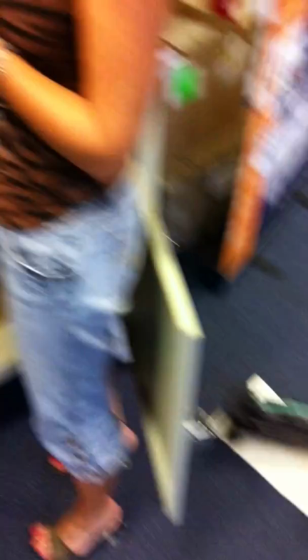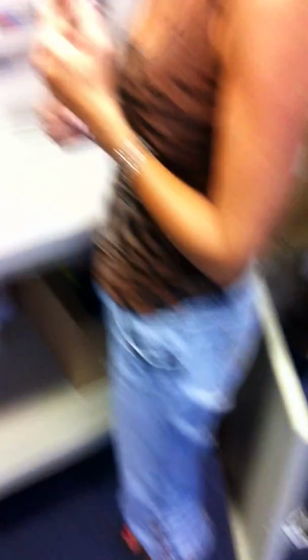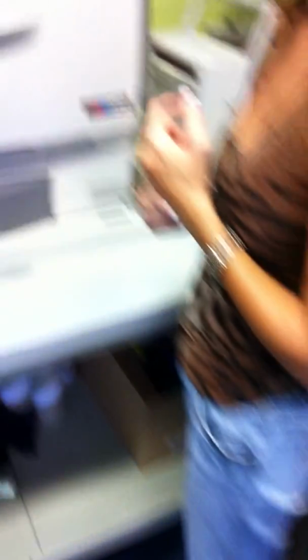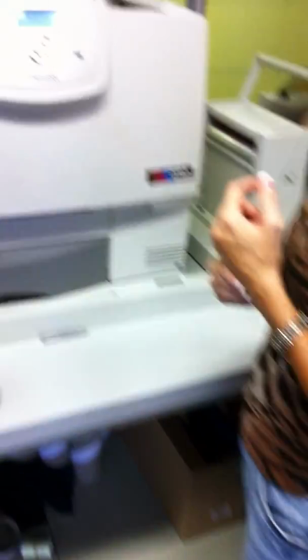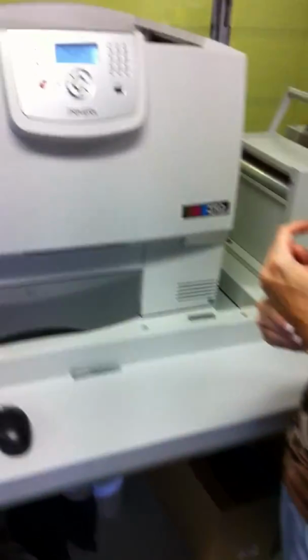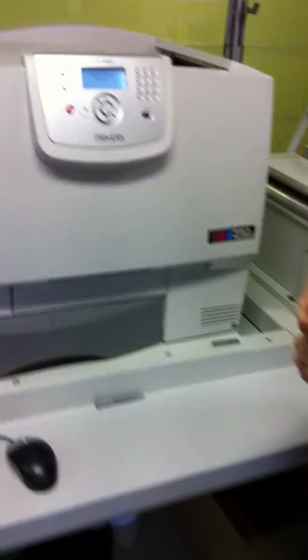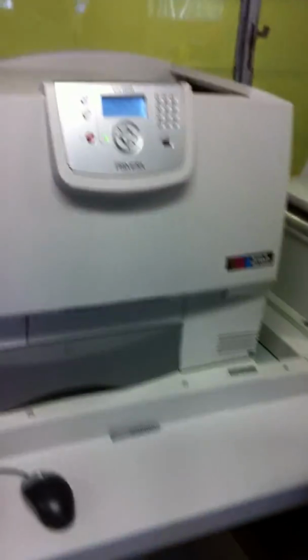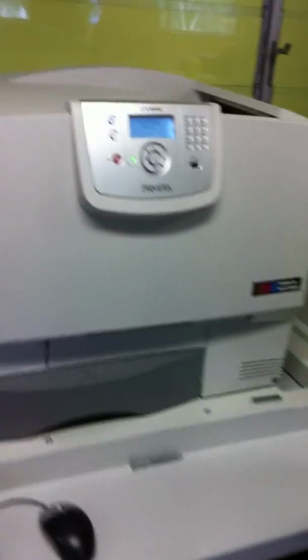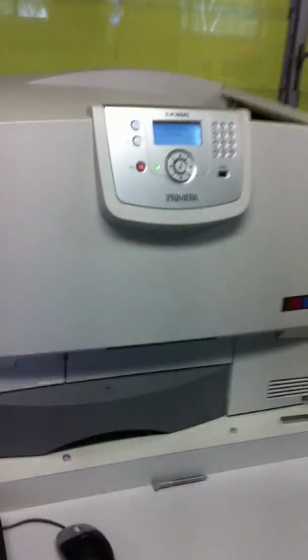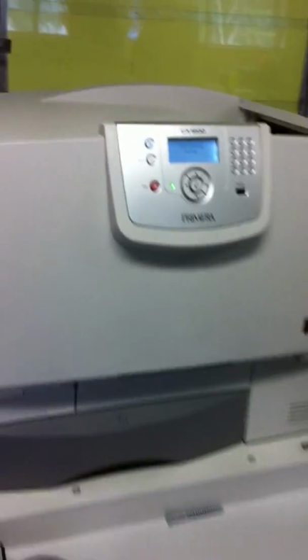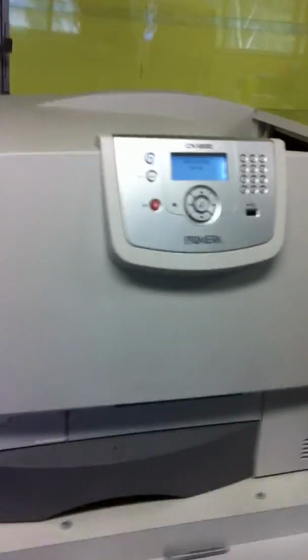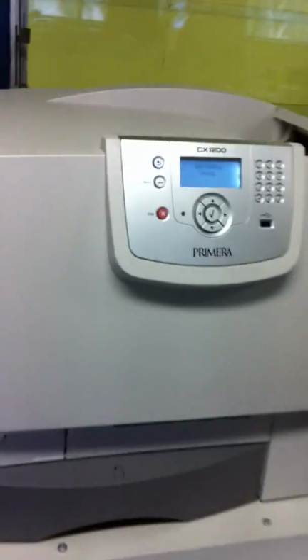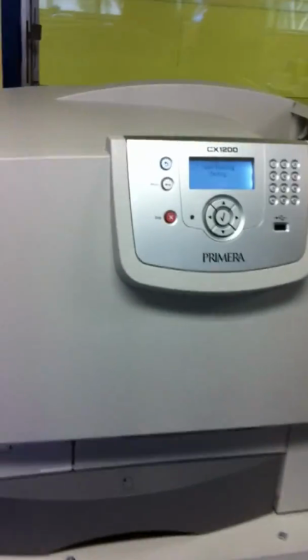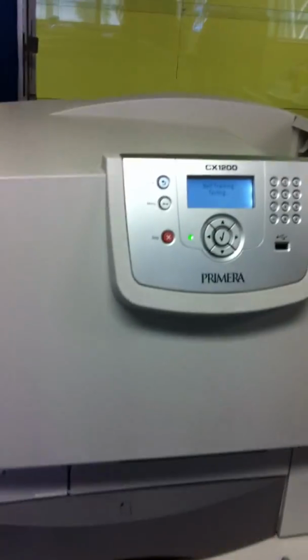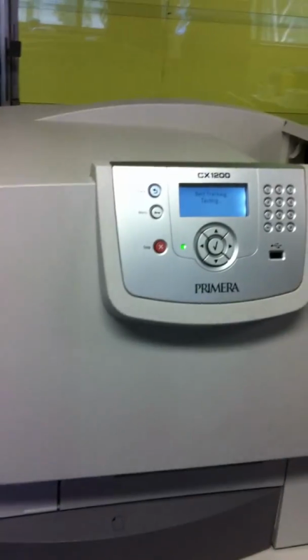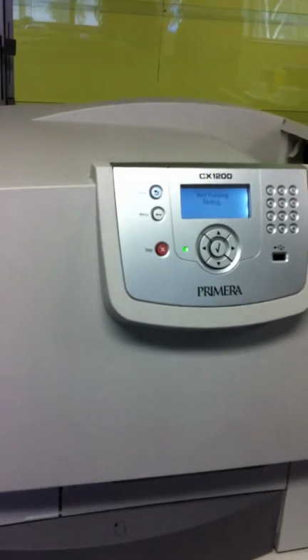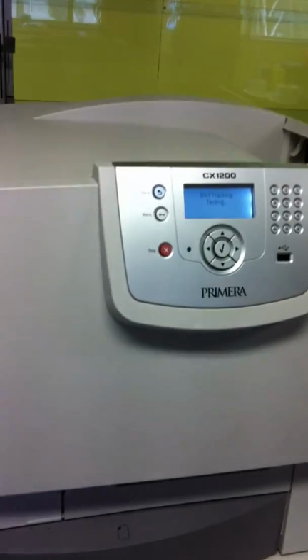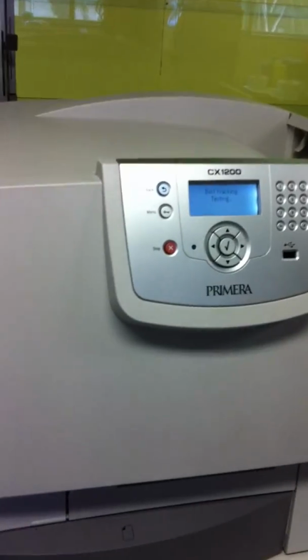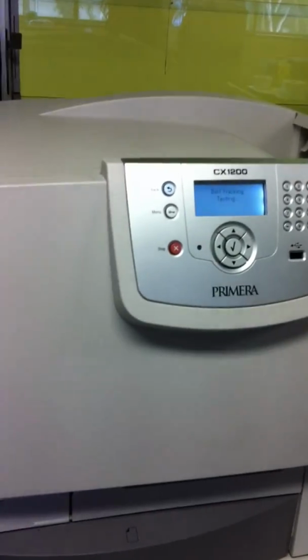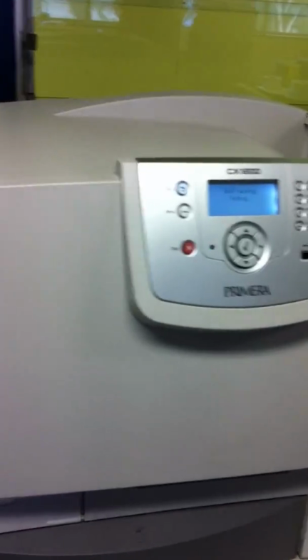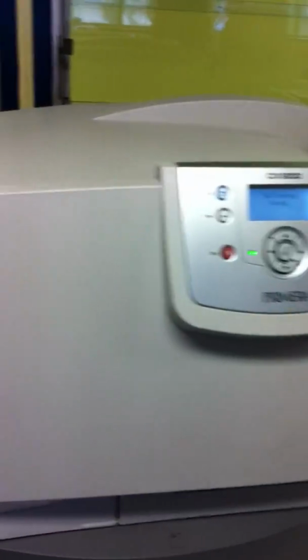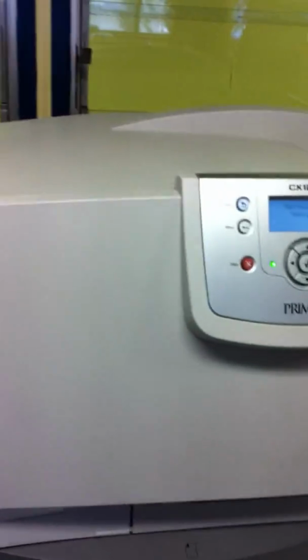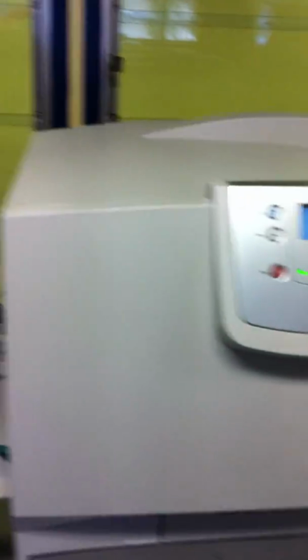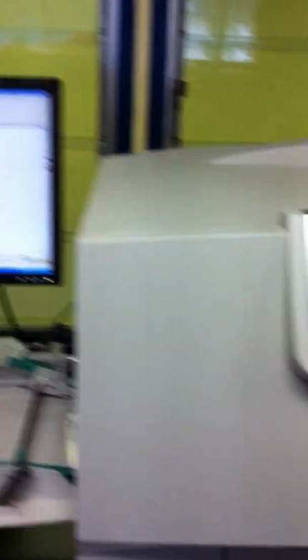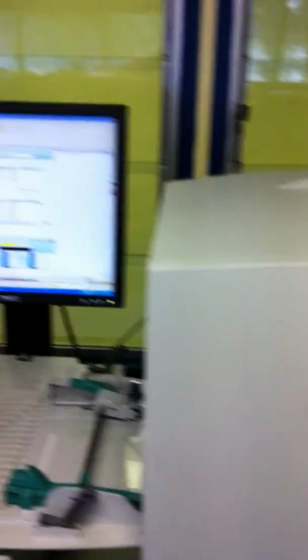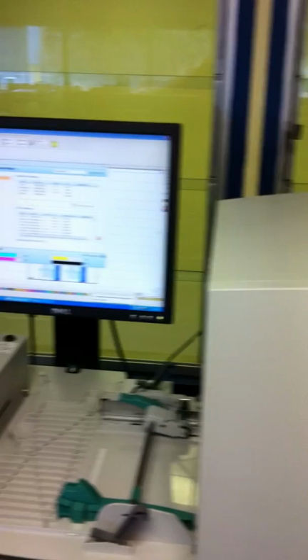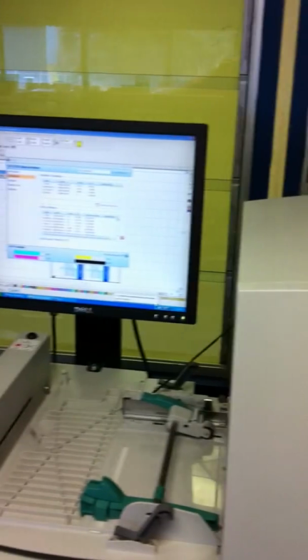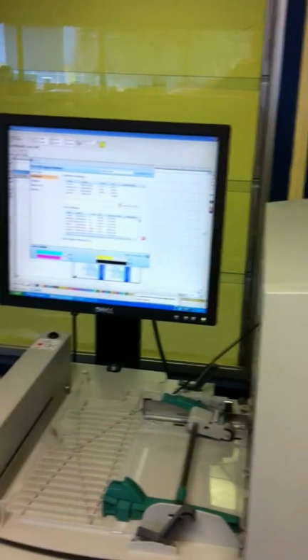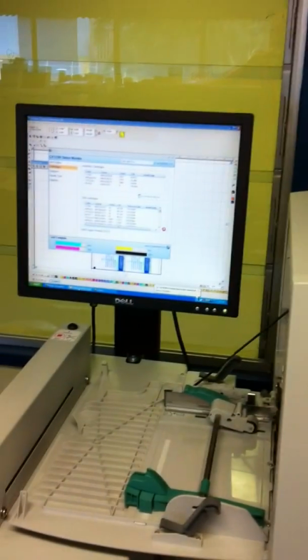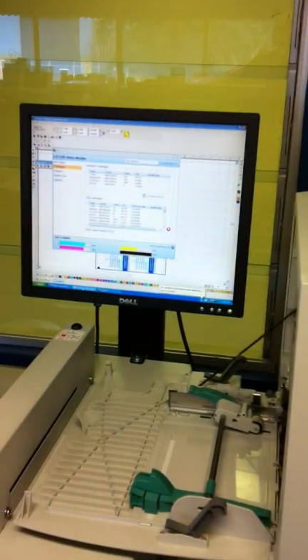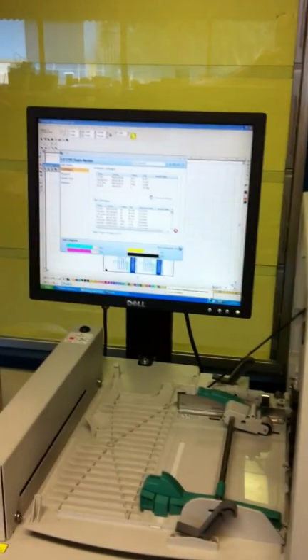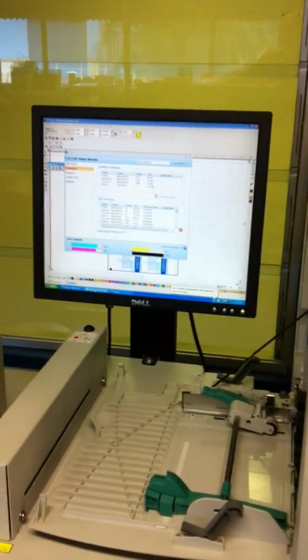That is how to perform a belt cleaning and tracking procedure on the CX-1200. Thank you.